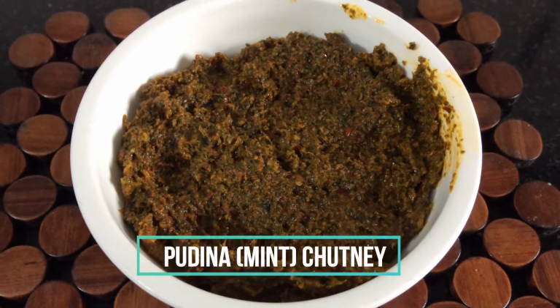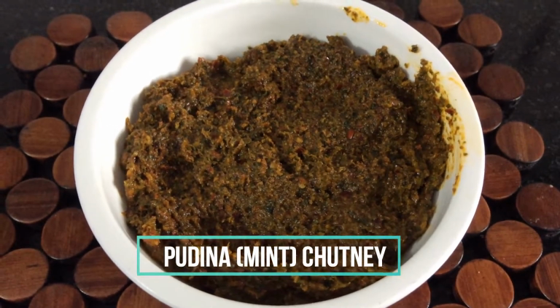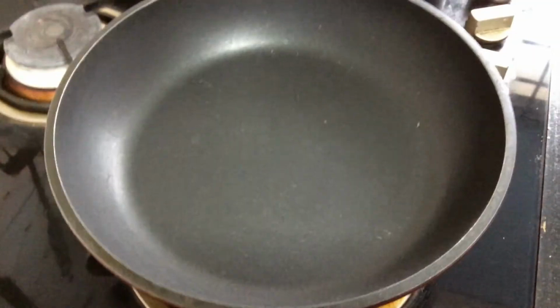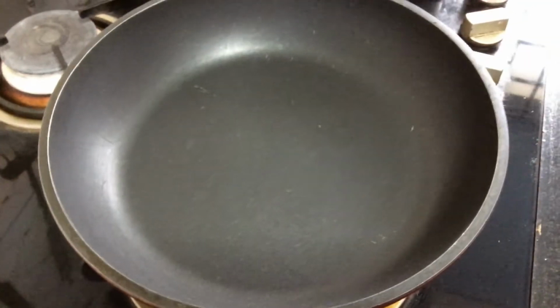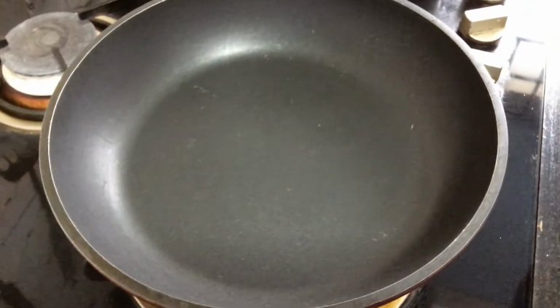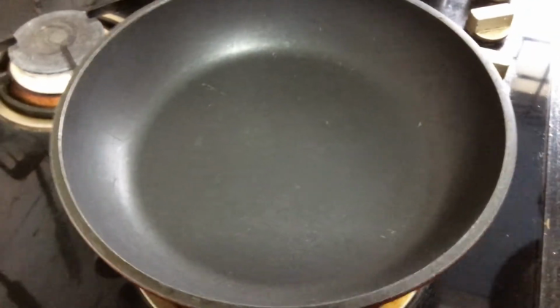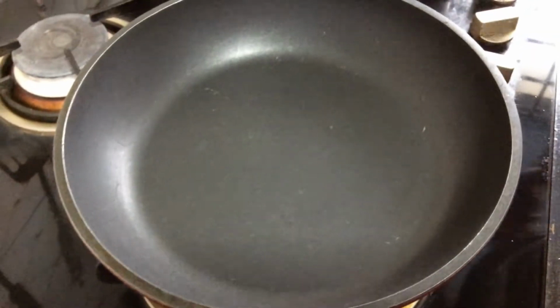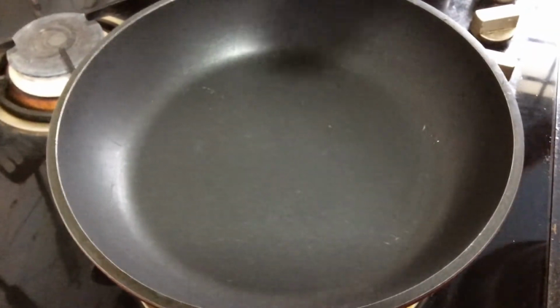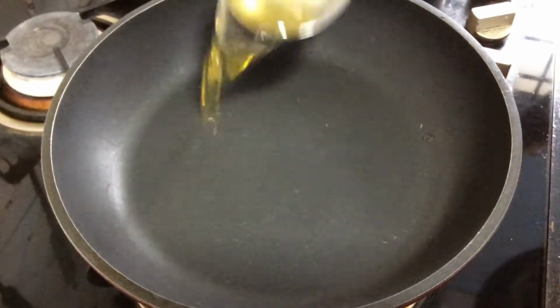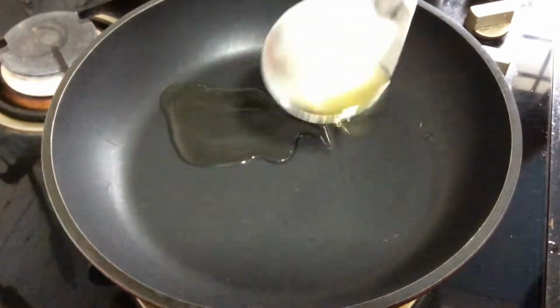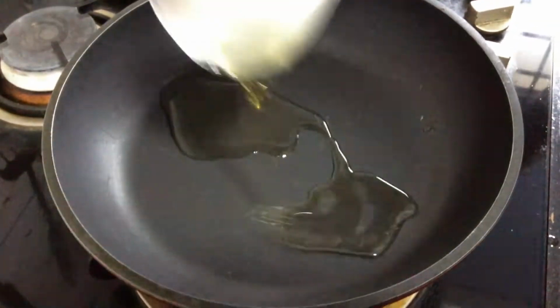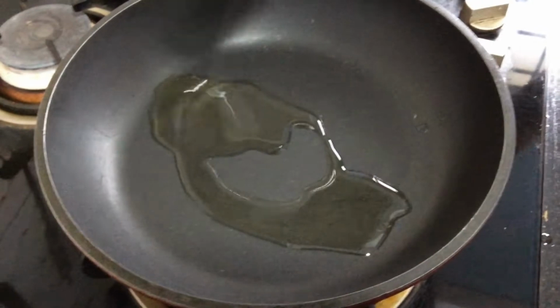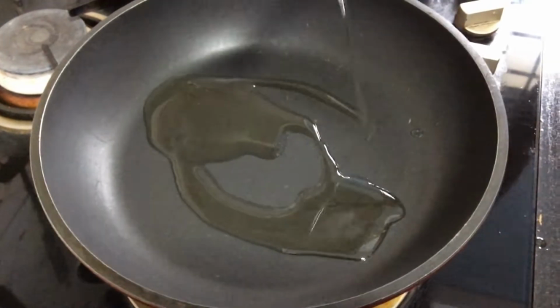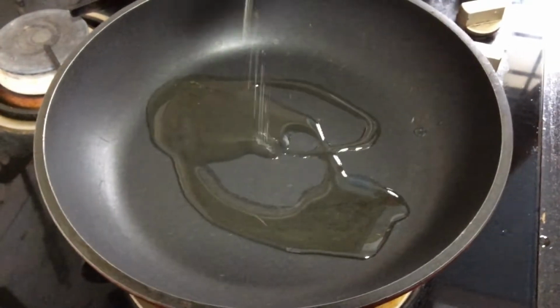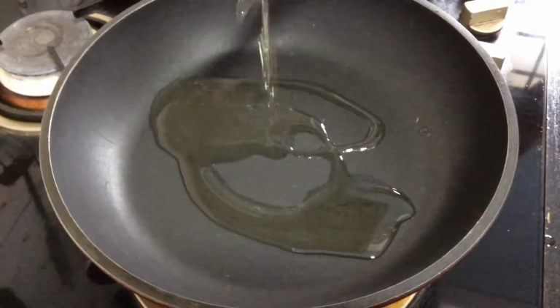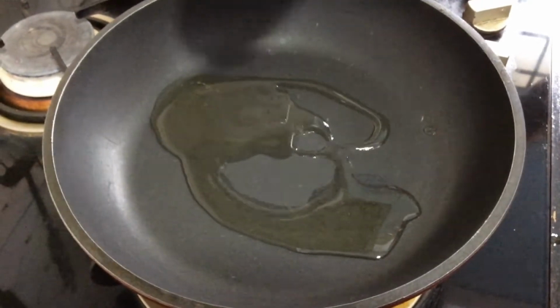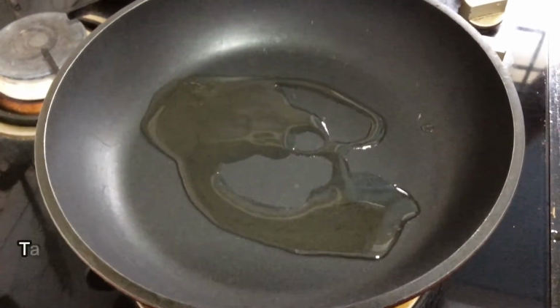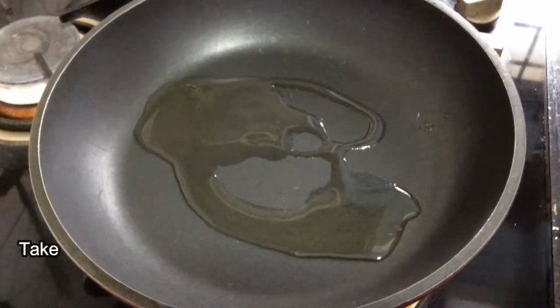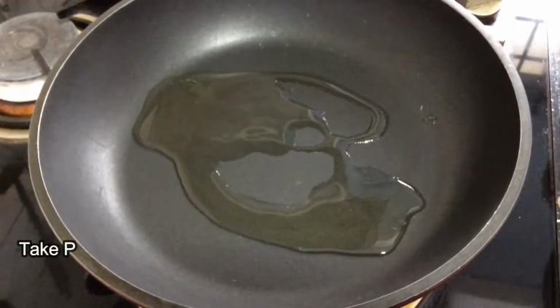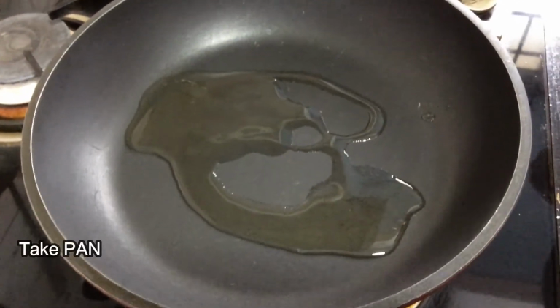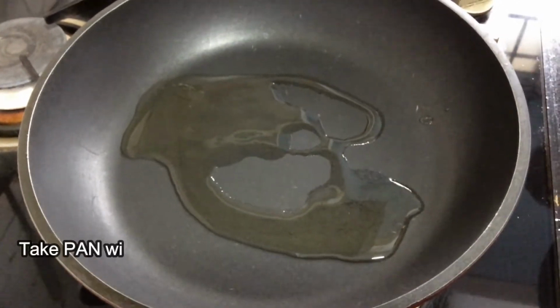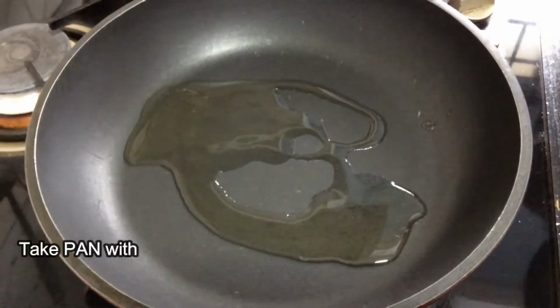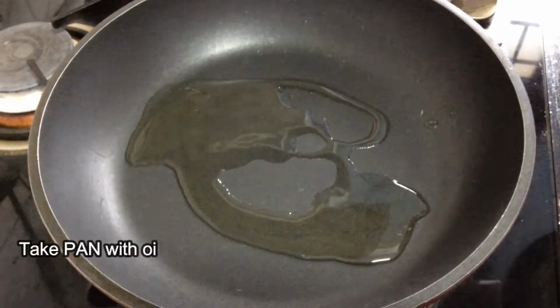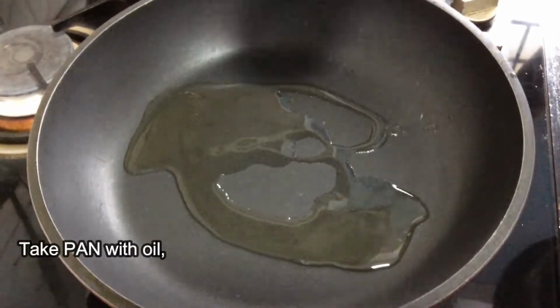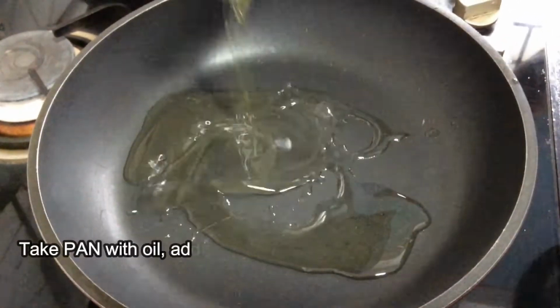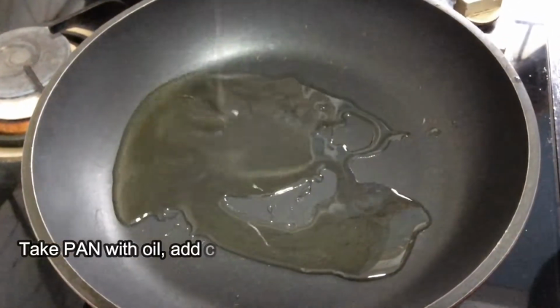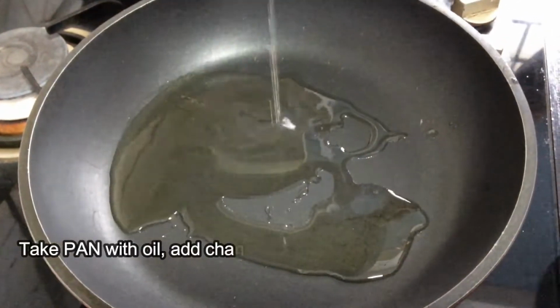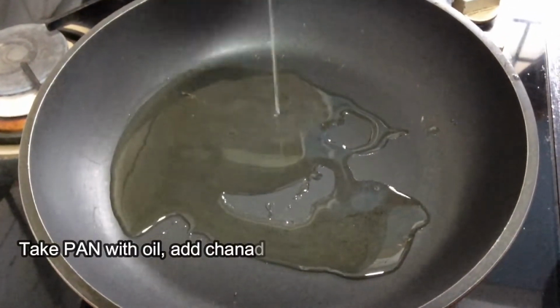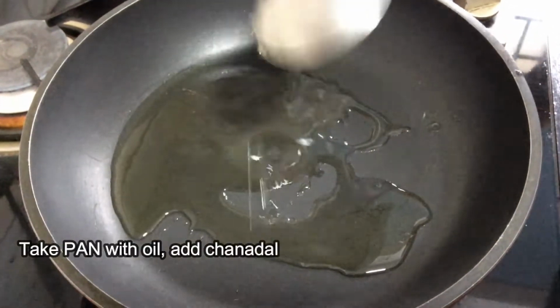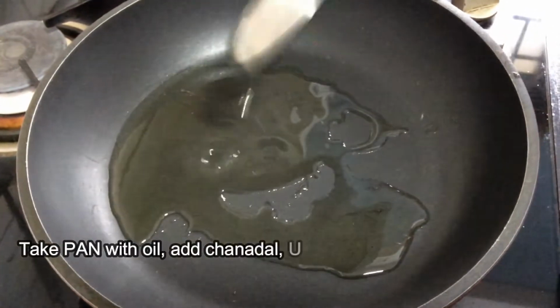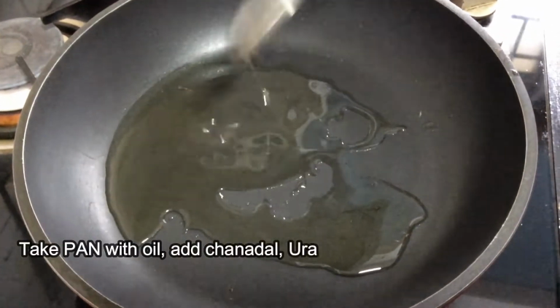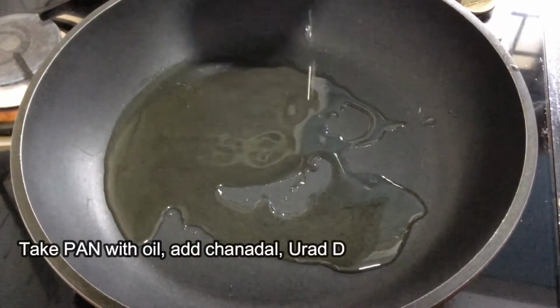Take a pan with oil. Add channa dal, urad dal, mustard seeds, cumin seeds, red chili, and green chili, and fry for some time.